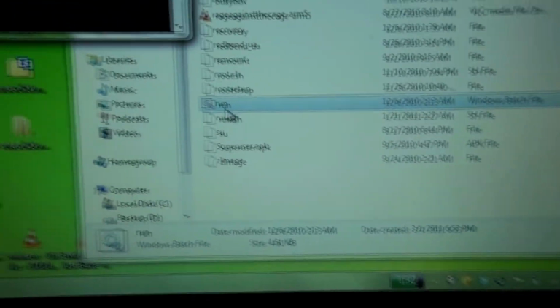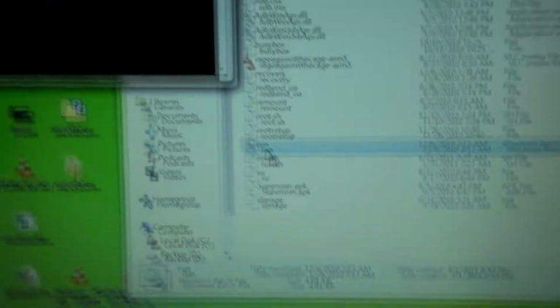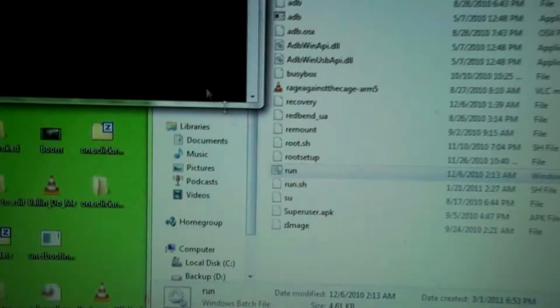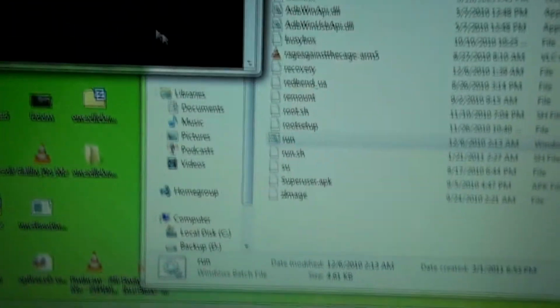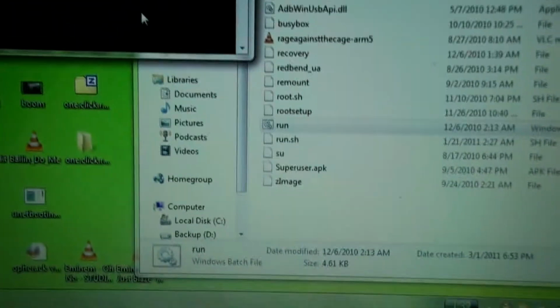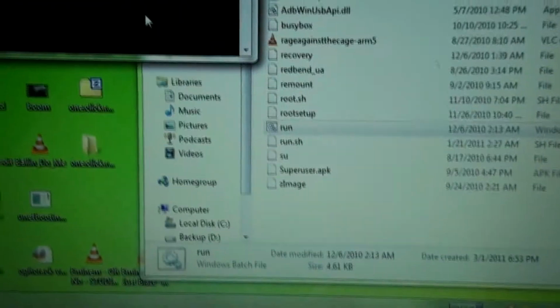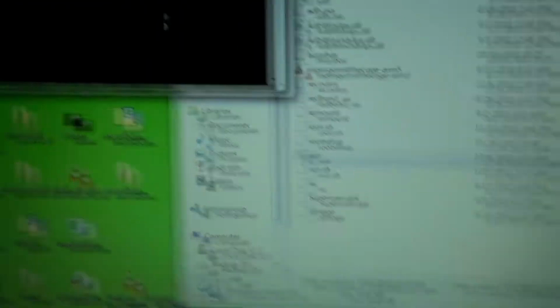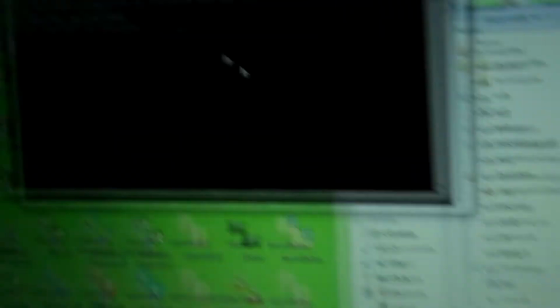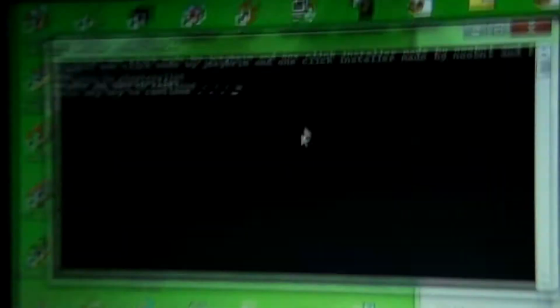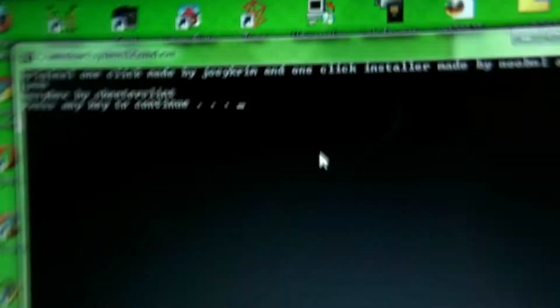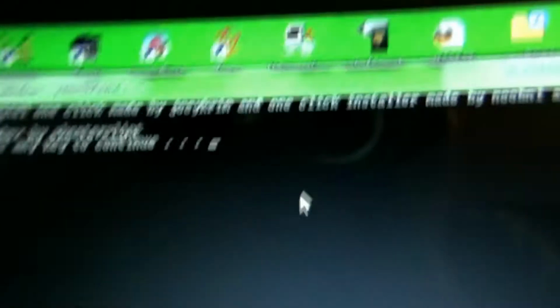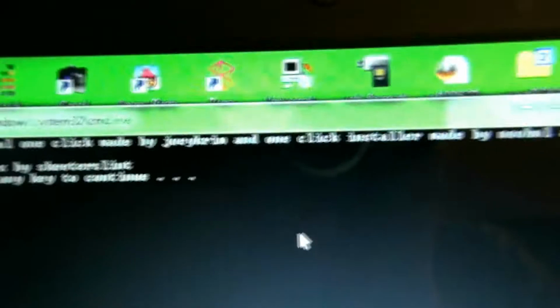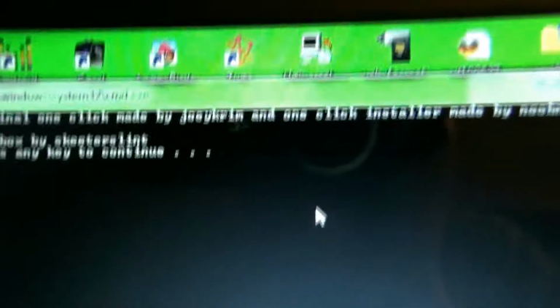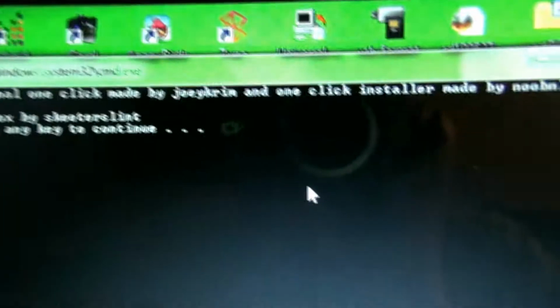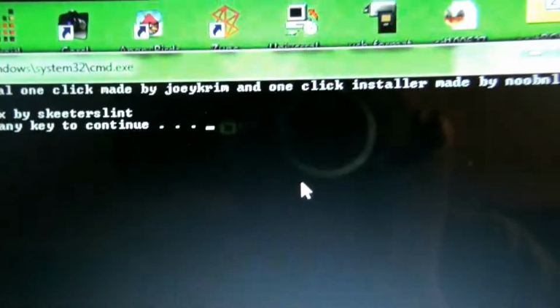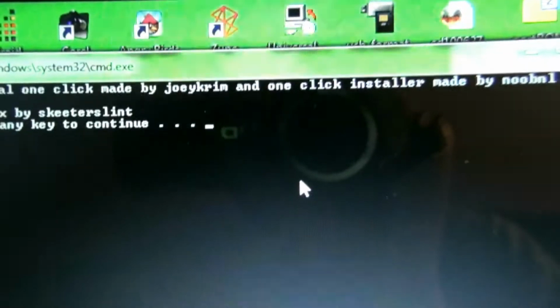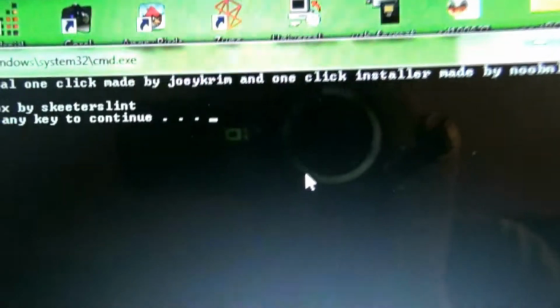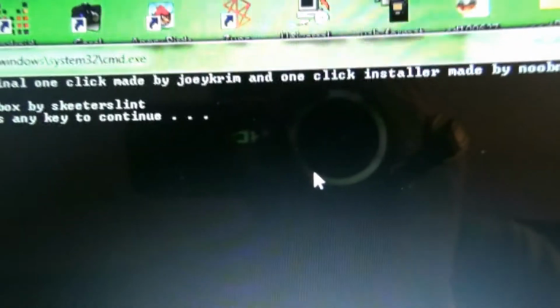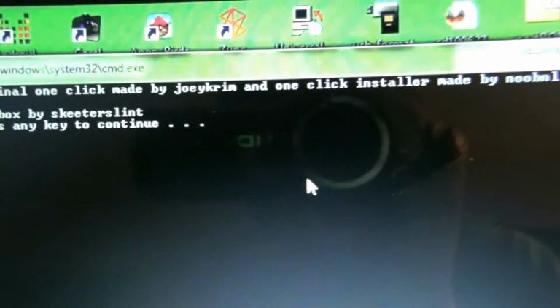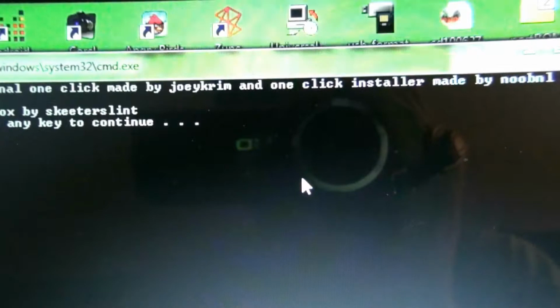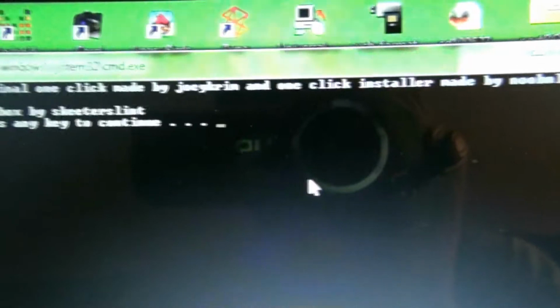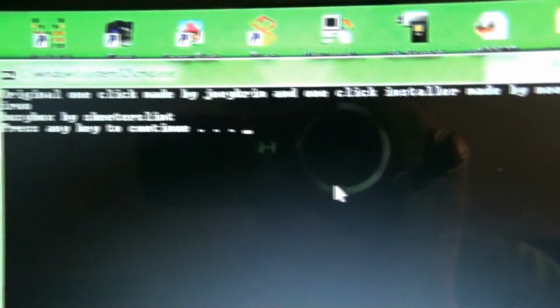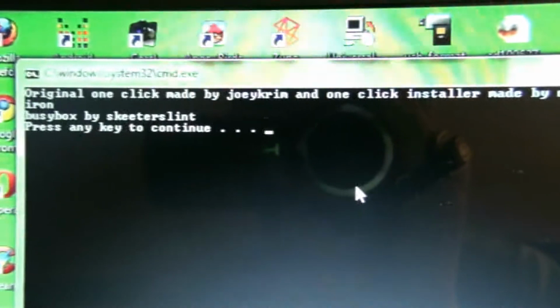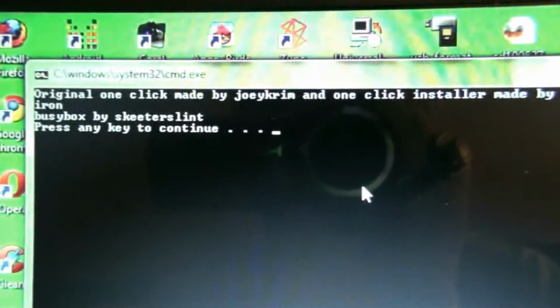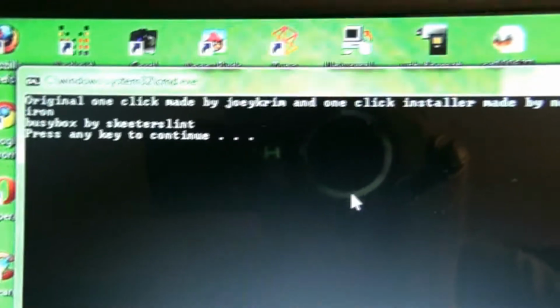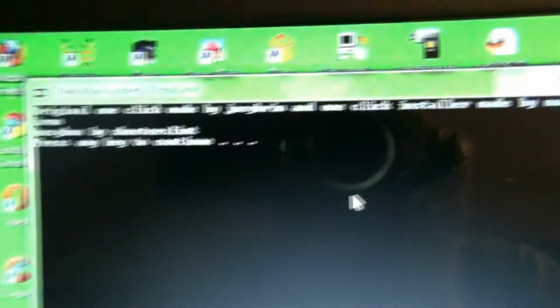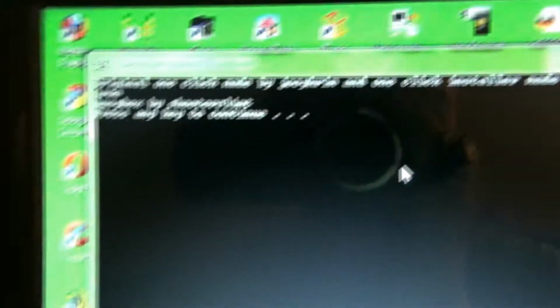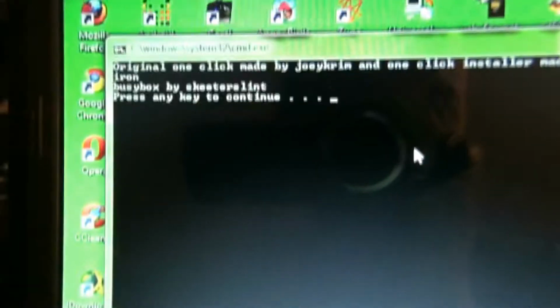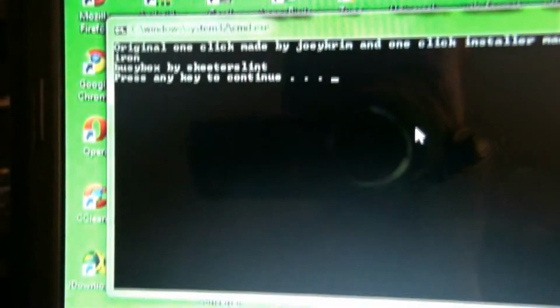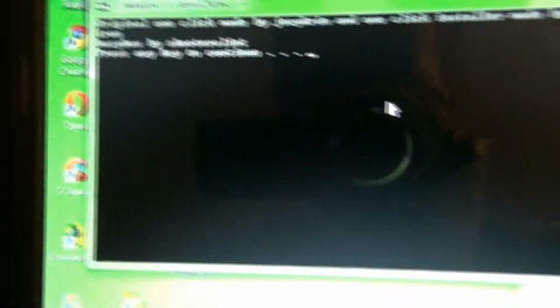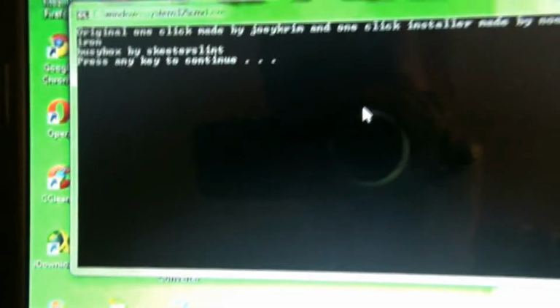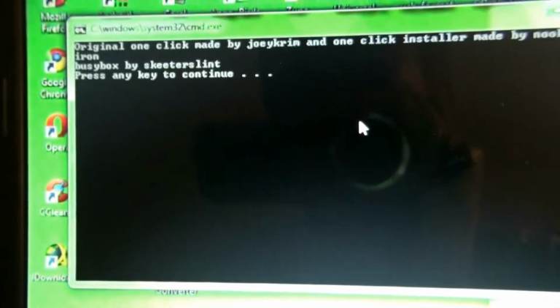It says BusyBox by Skier, and the person who can continue.